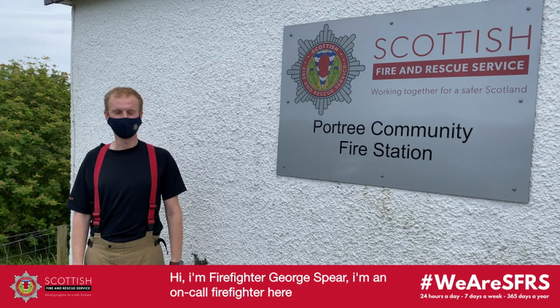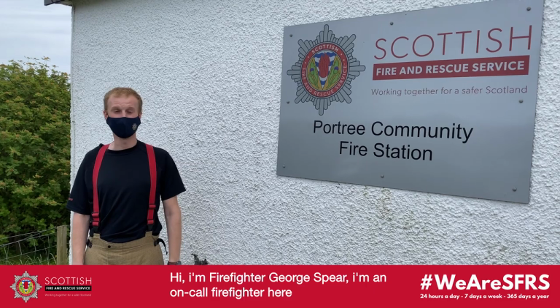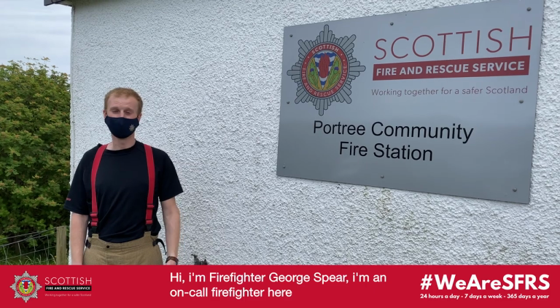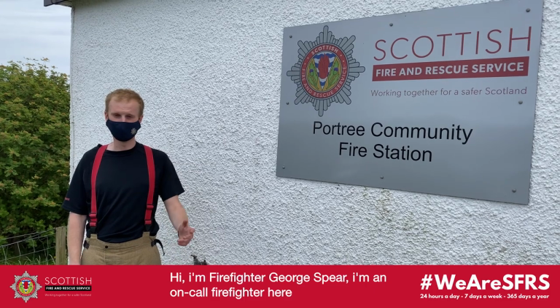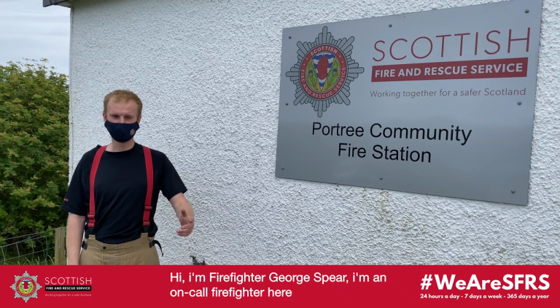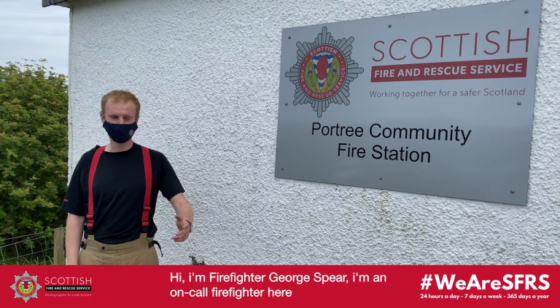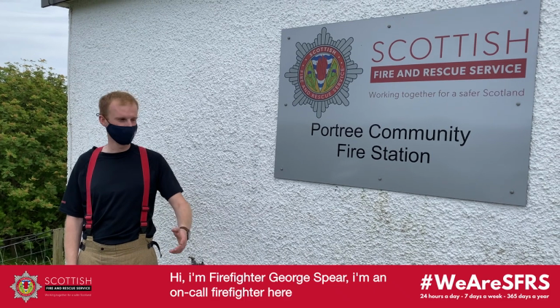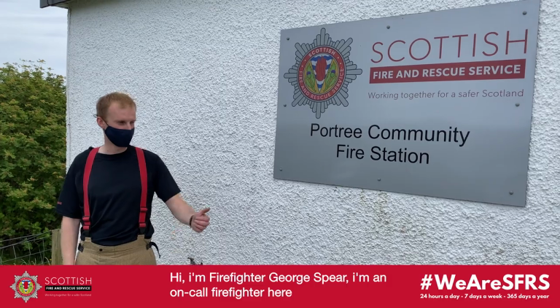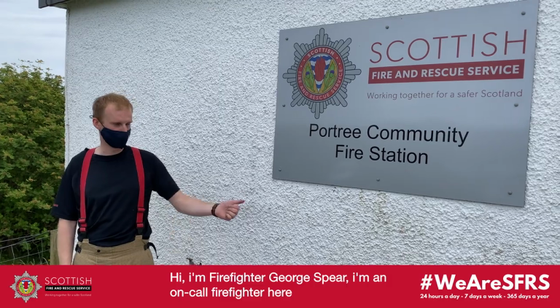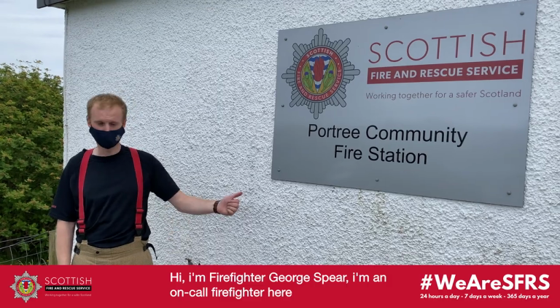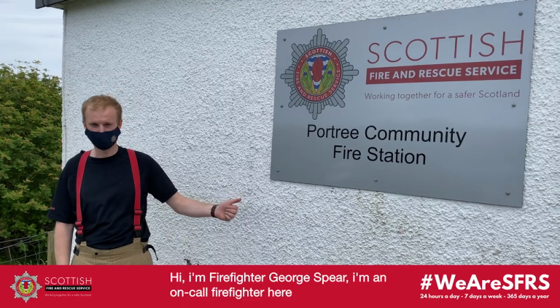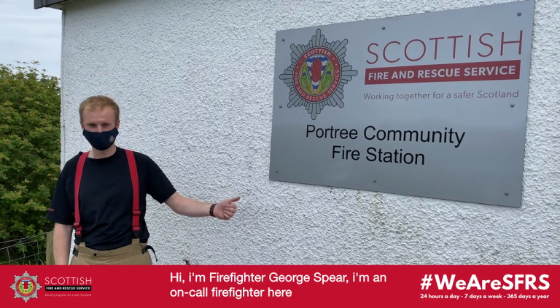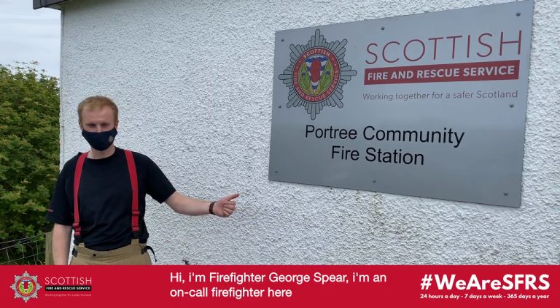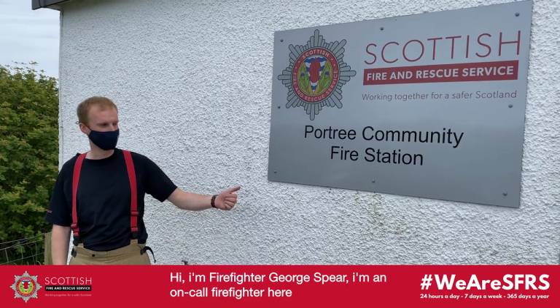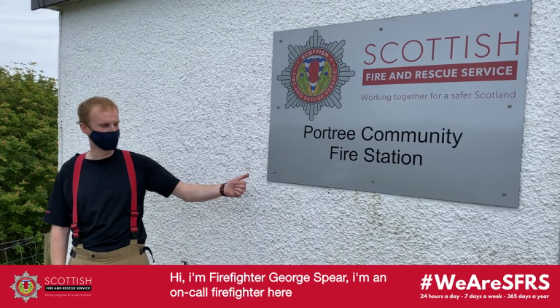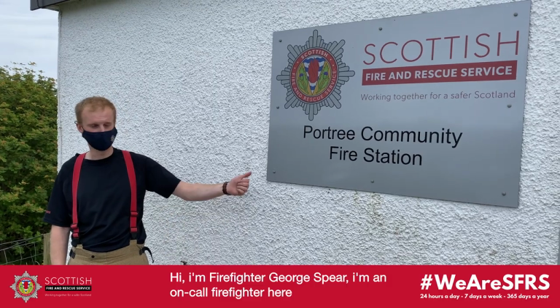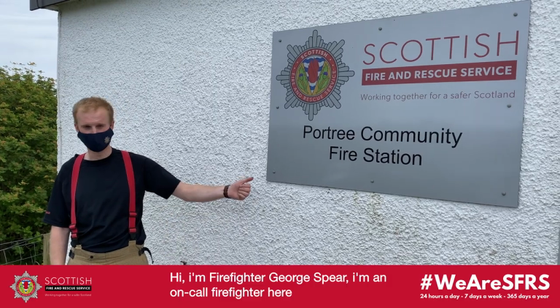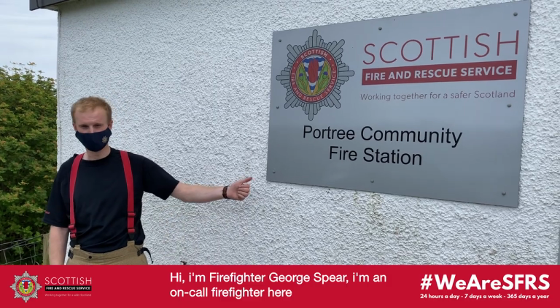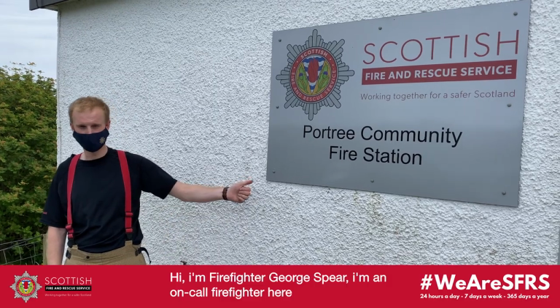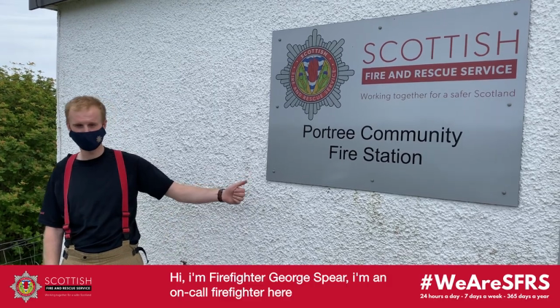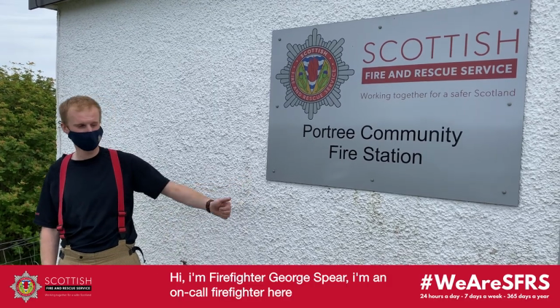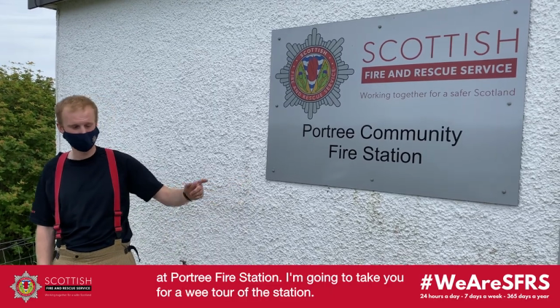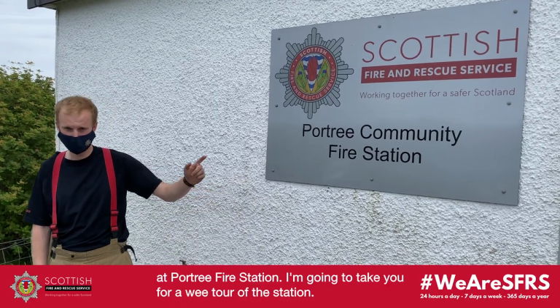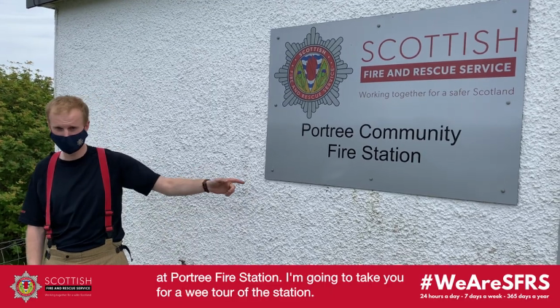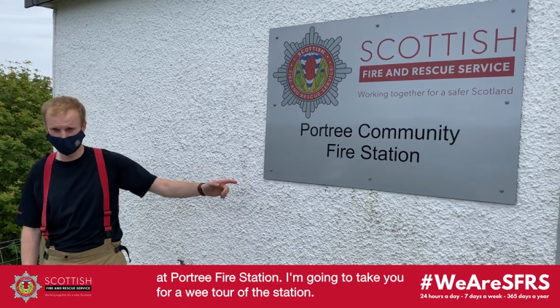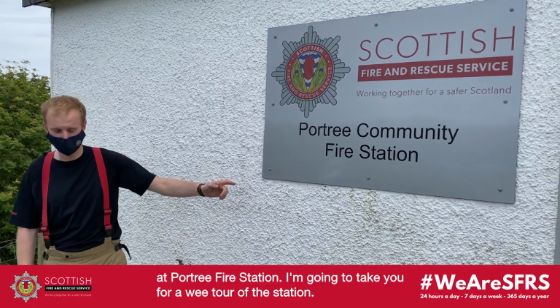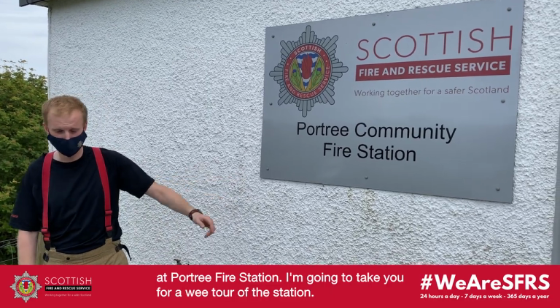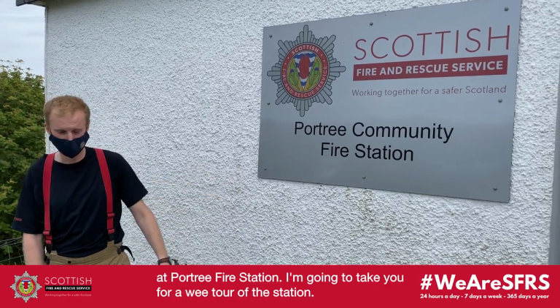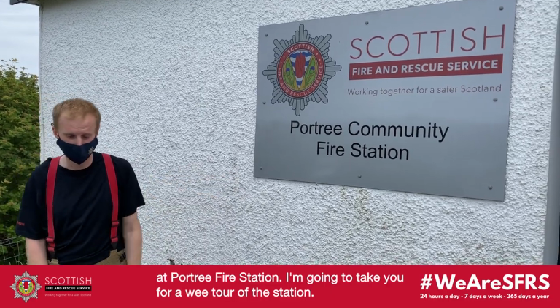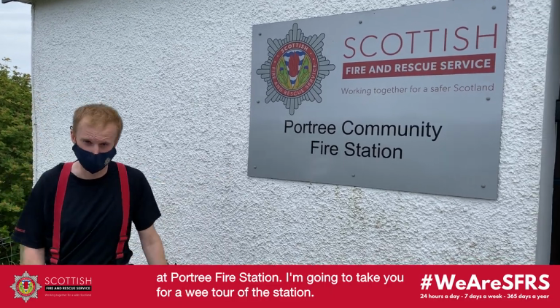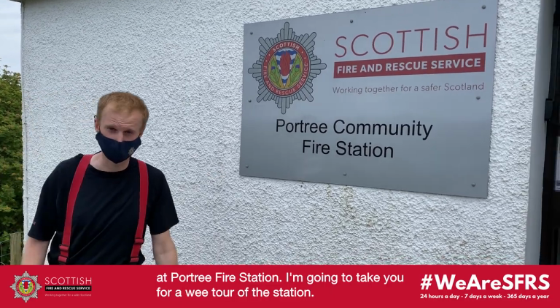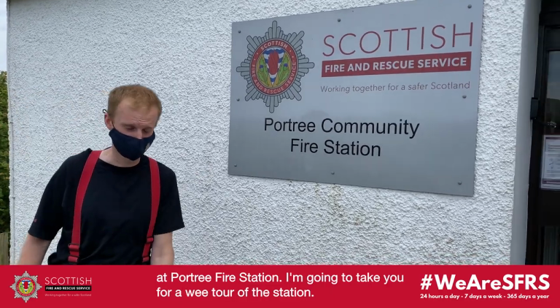Hi, I'm George Spear. I'm an on-call firefighter here at Porto Canute Fire Station, and I'm going to take you for a wee tour of the station.